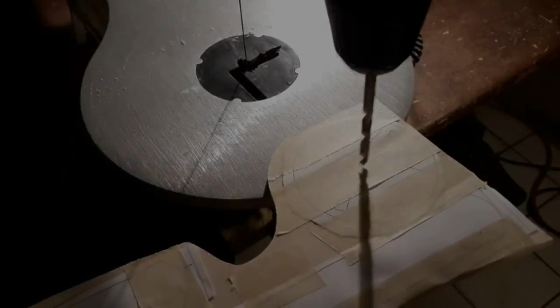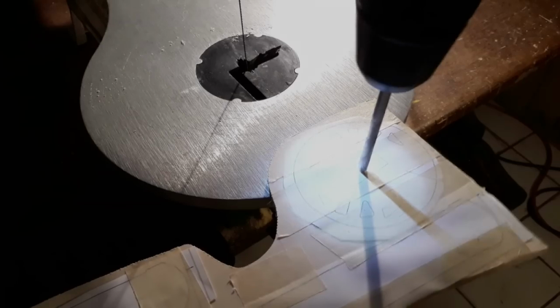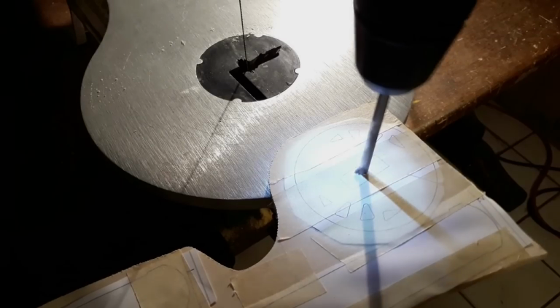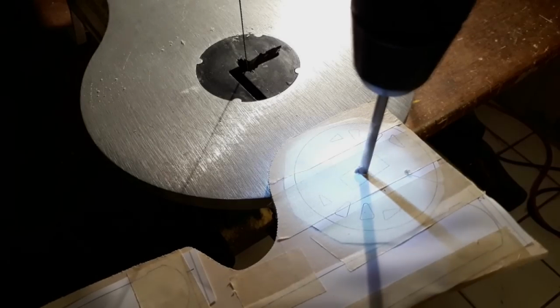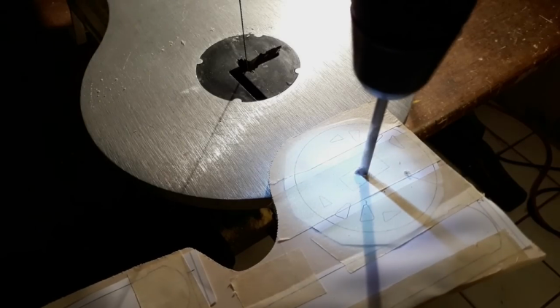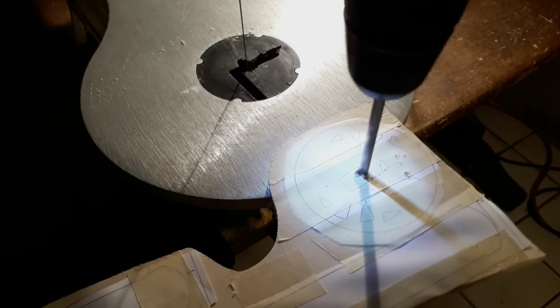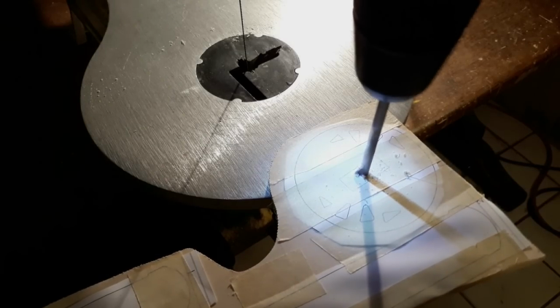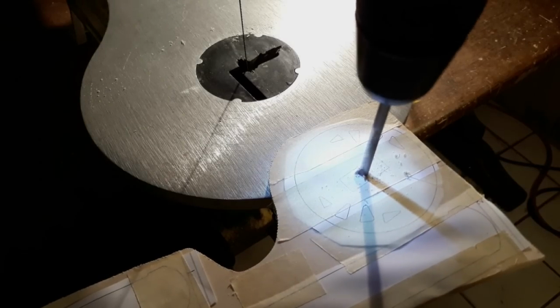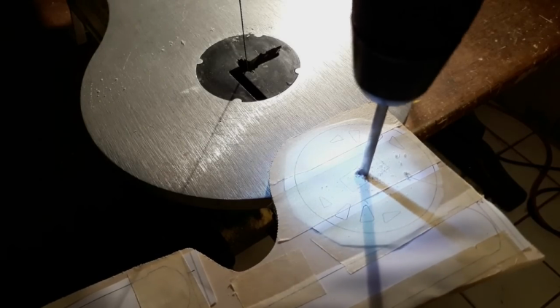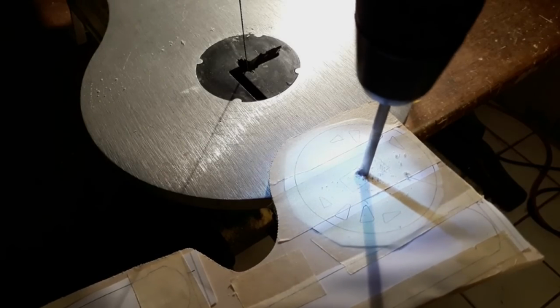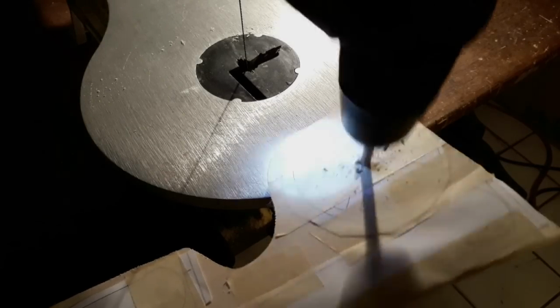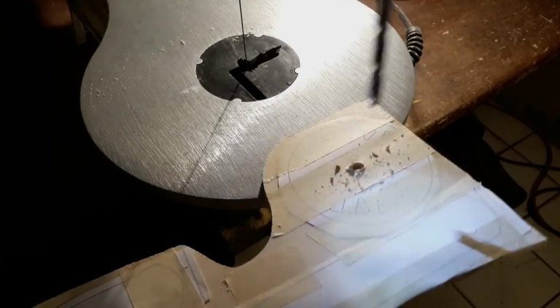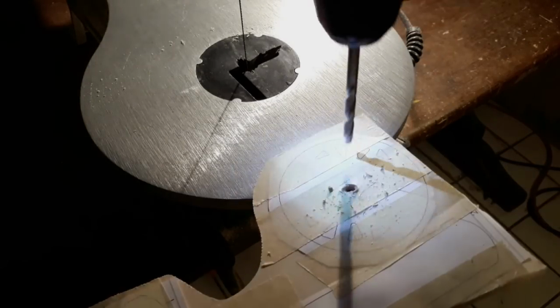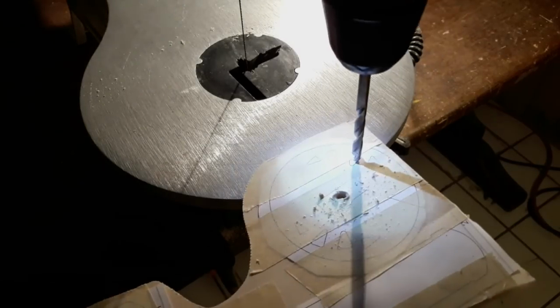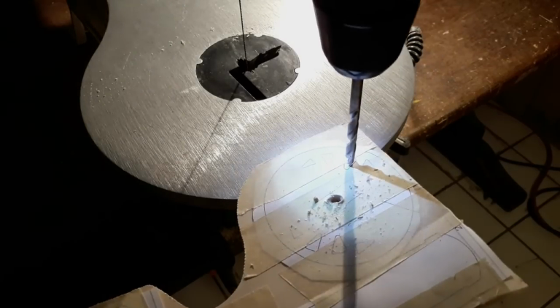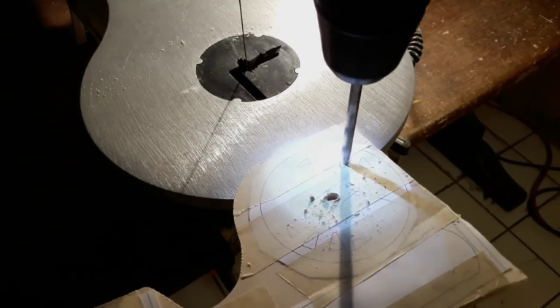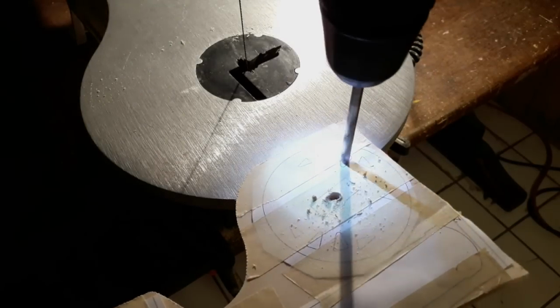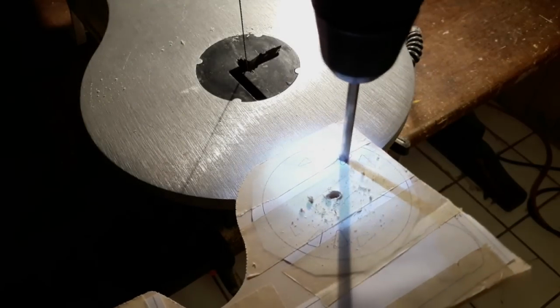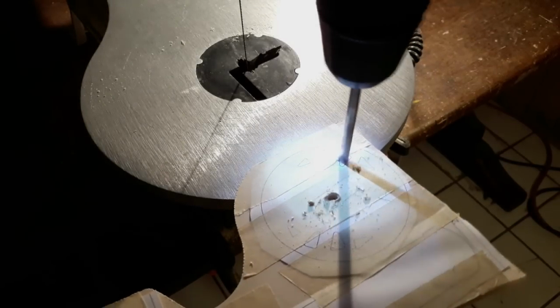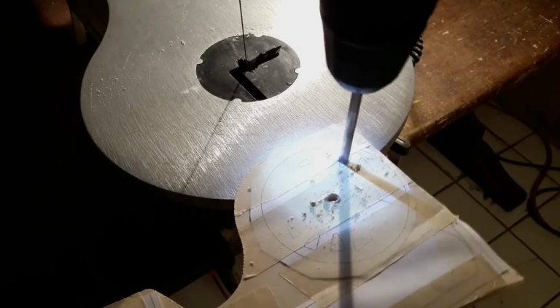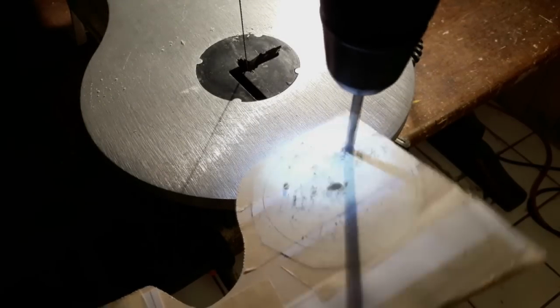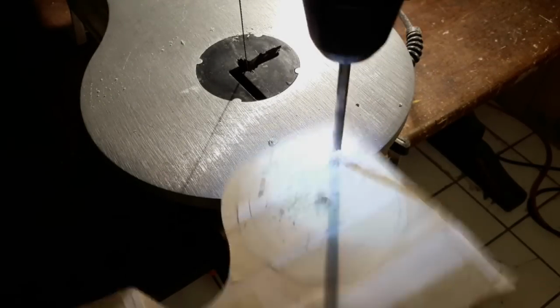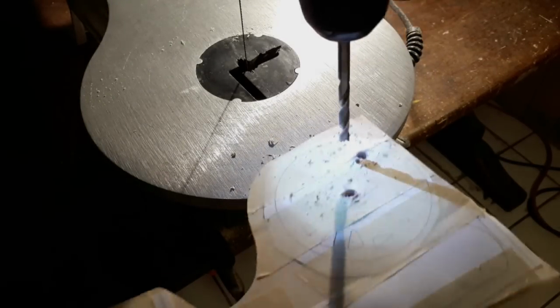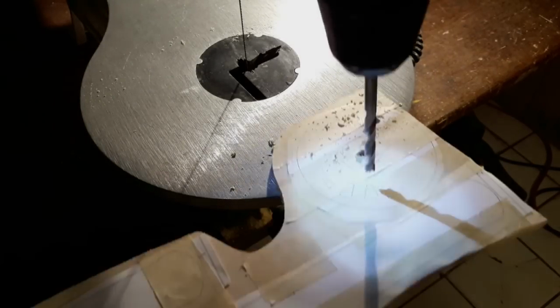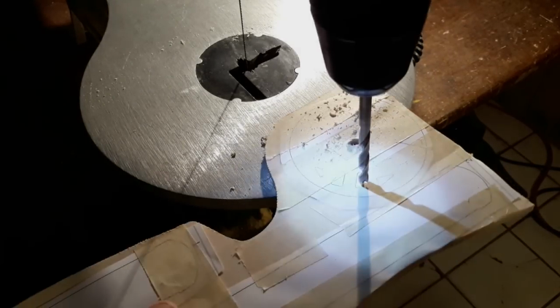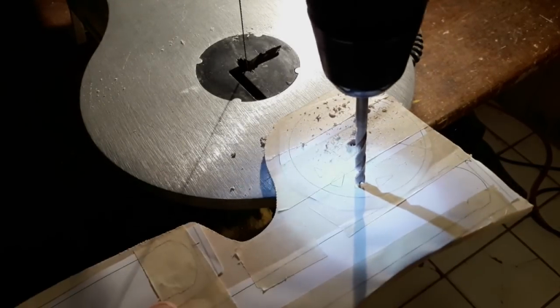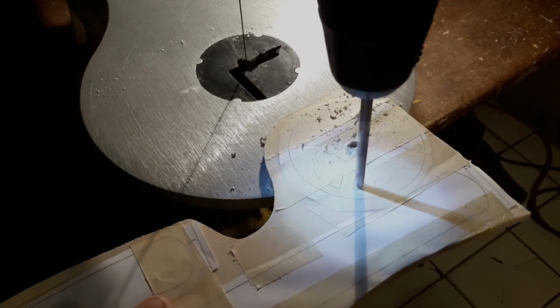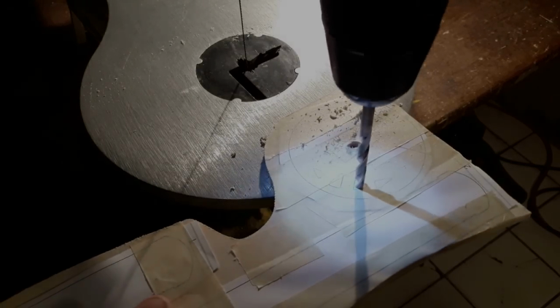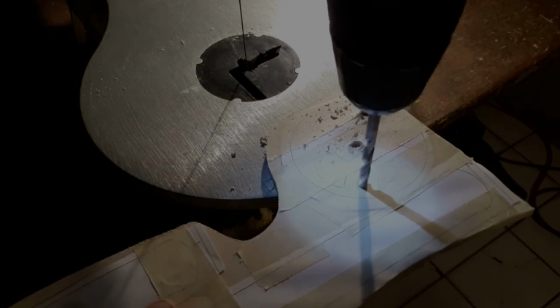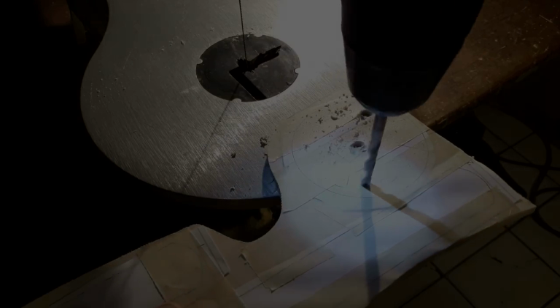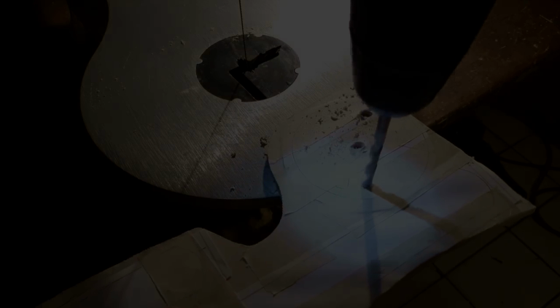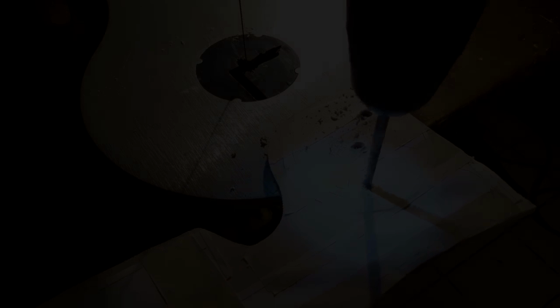To be able to cut out the inner ornaments, drill holes through the areas you want to remove to get the saw blade through.